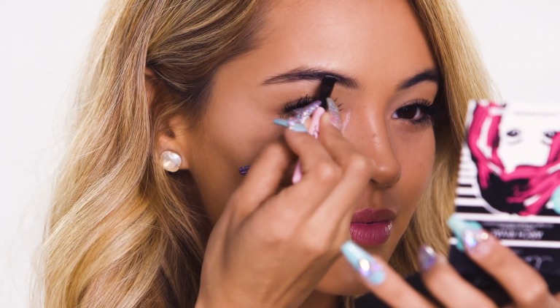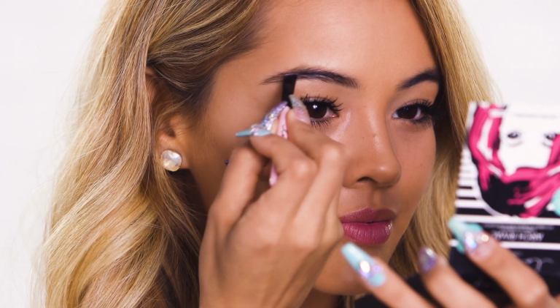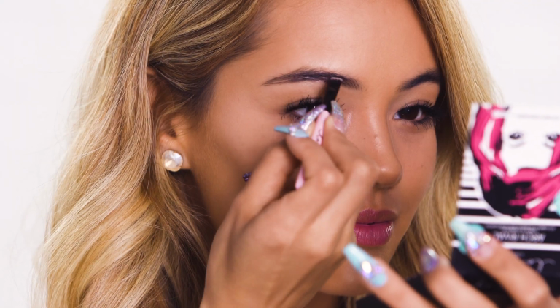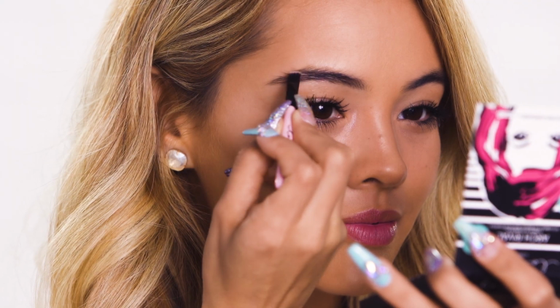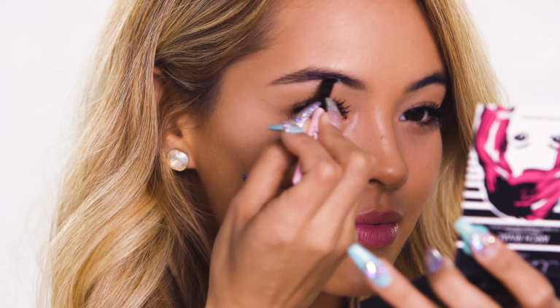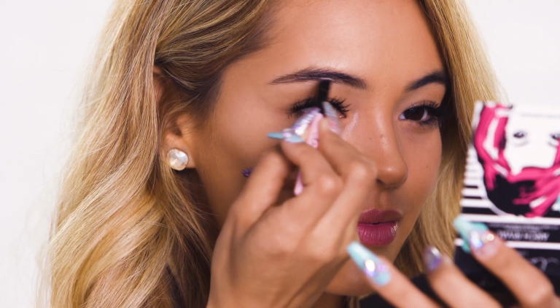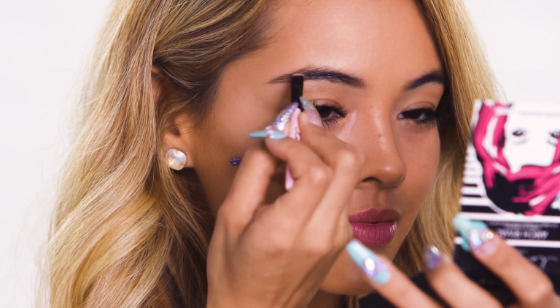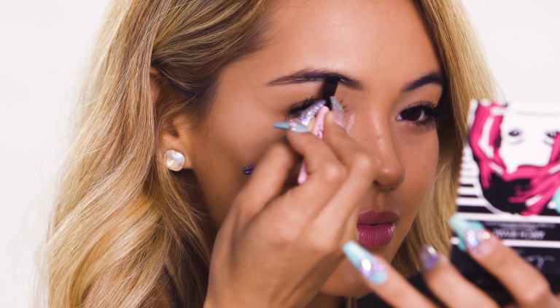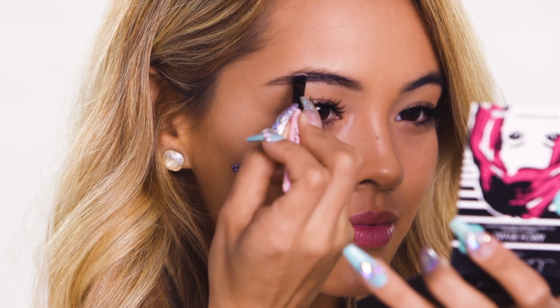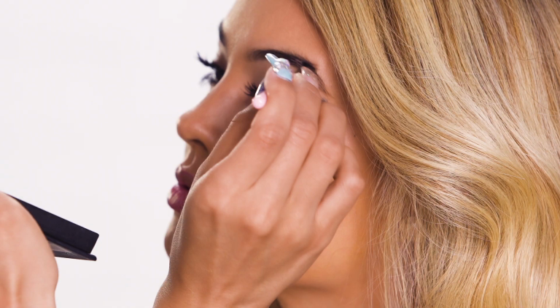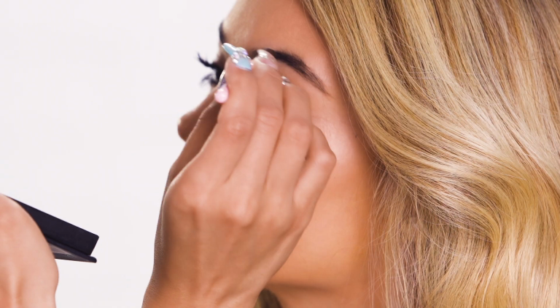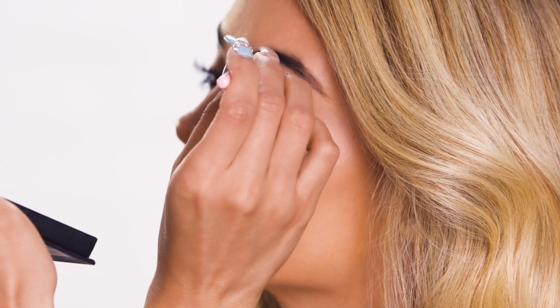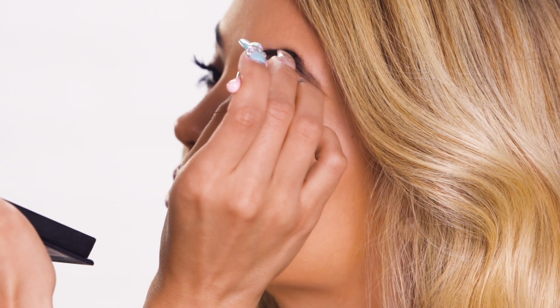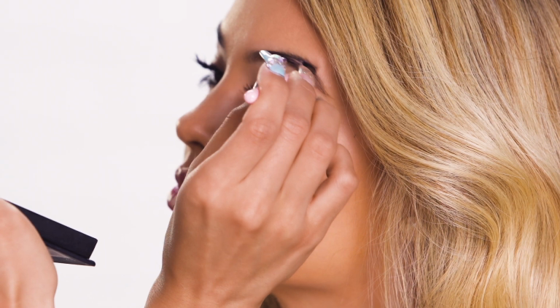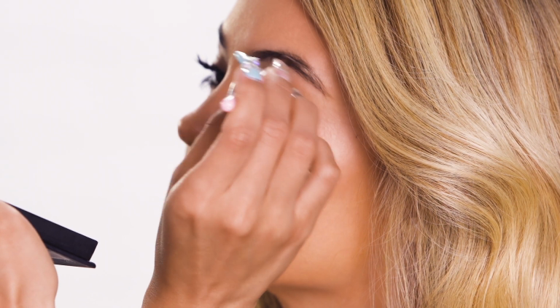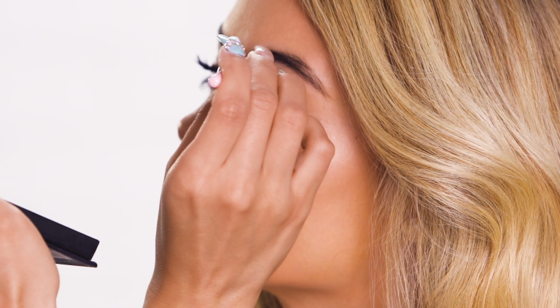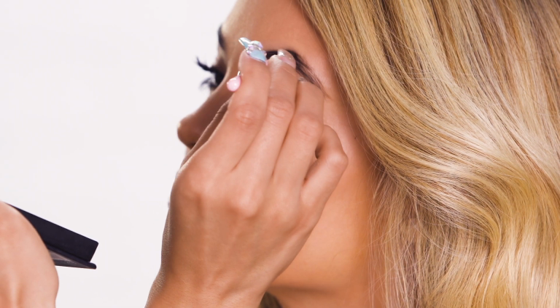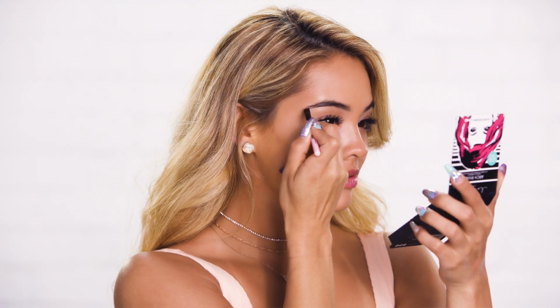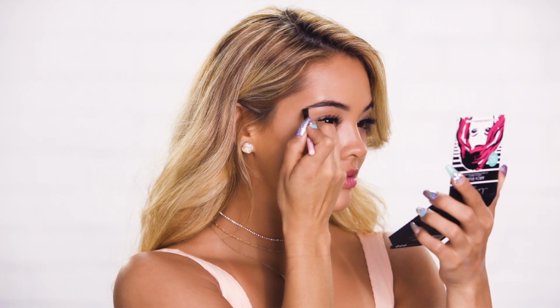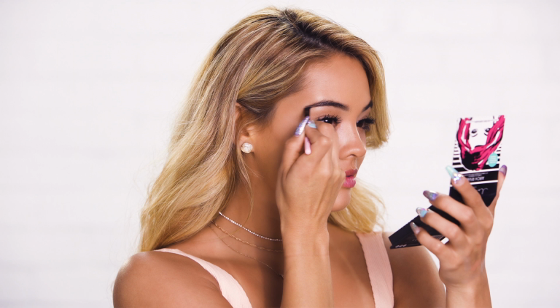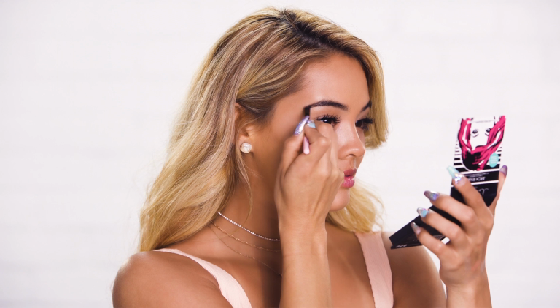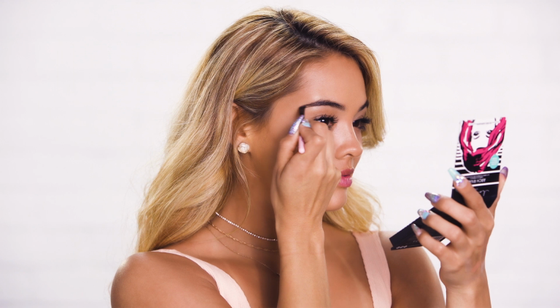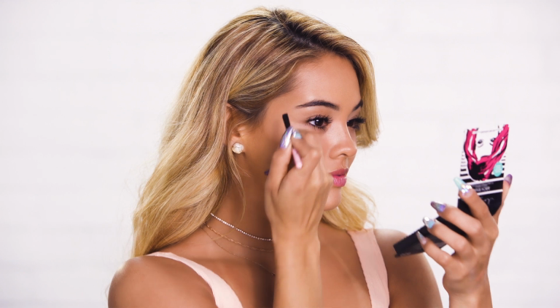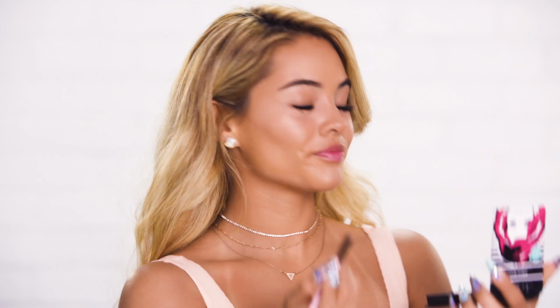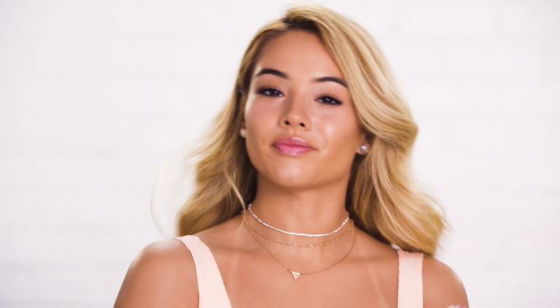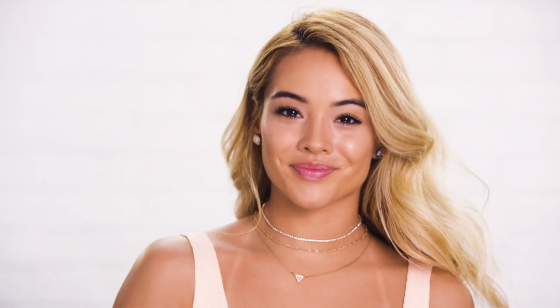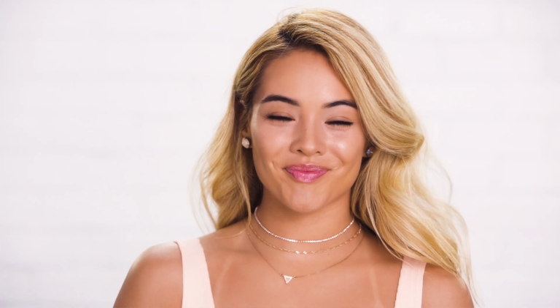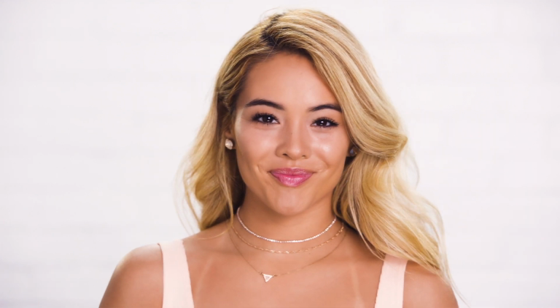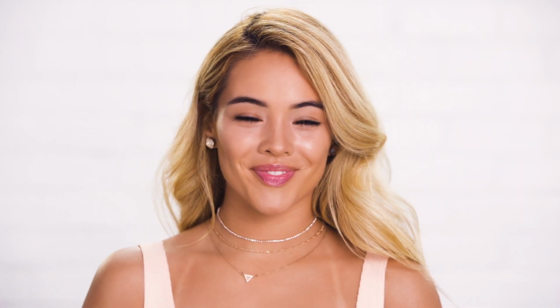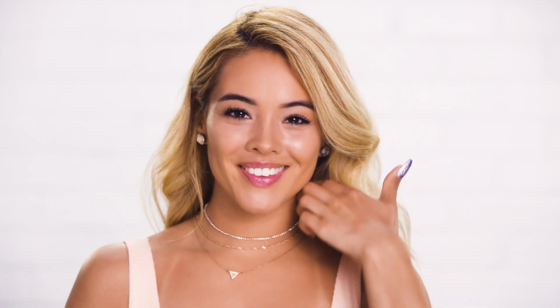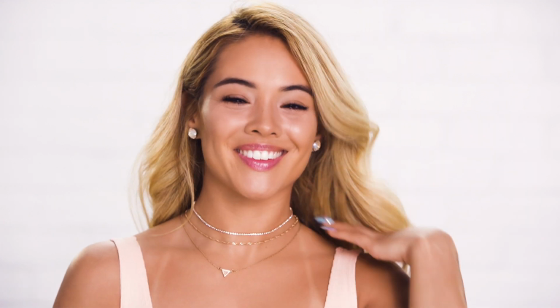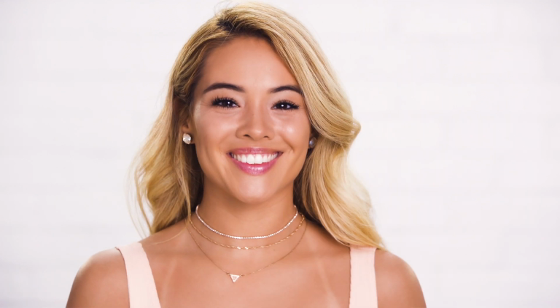Alright, so now I'm going to be using this Arch Rival Eyebrow Kit from Lottie London as well, and I'm going to be taking the colors inside and filling in my brows.